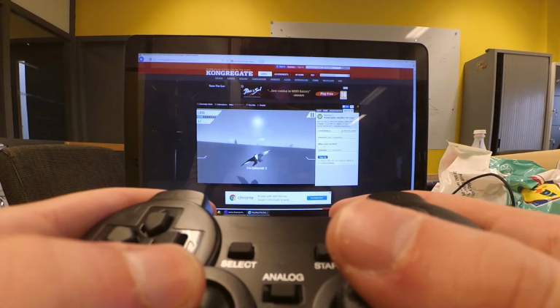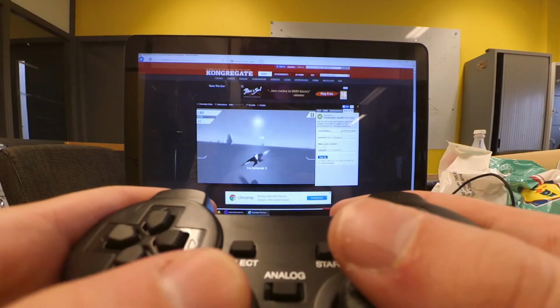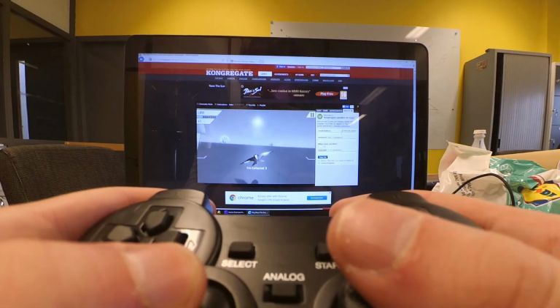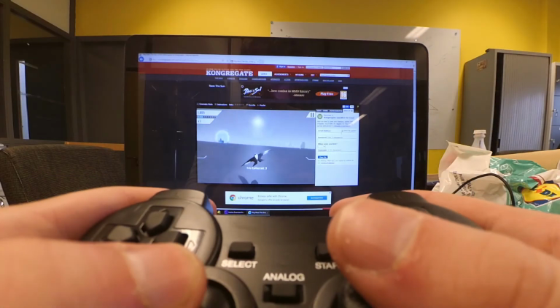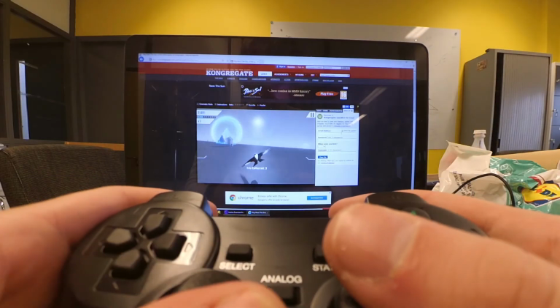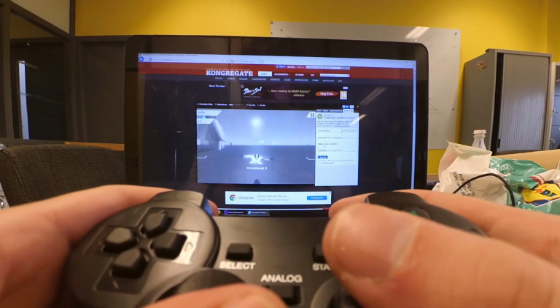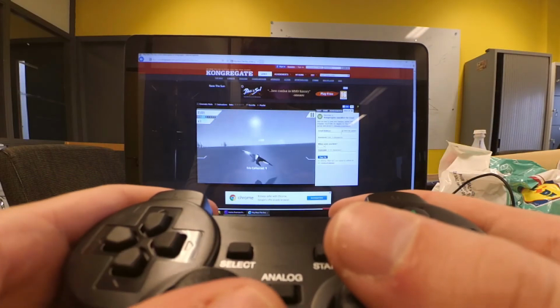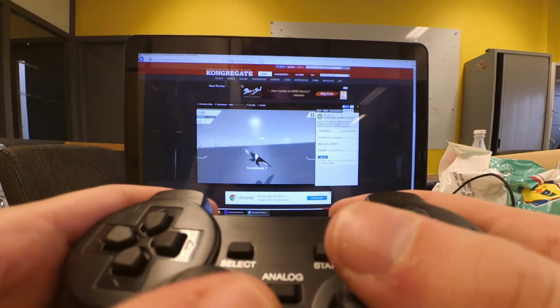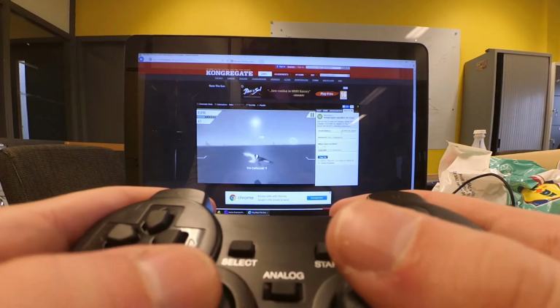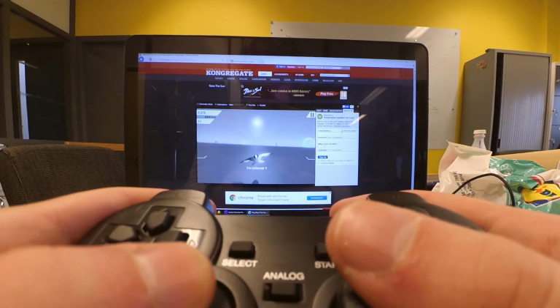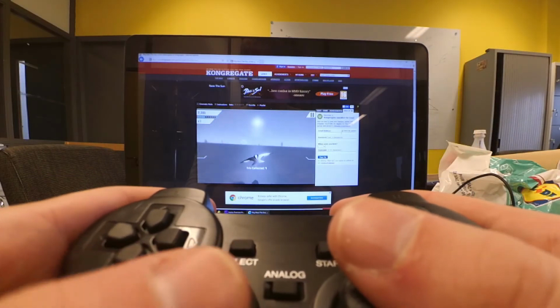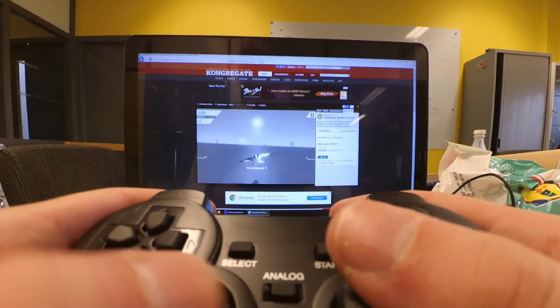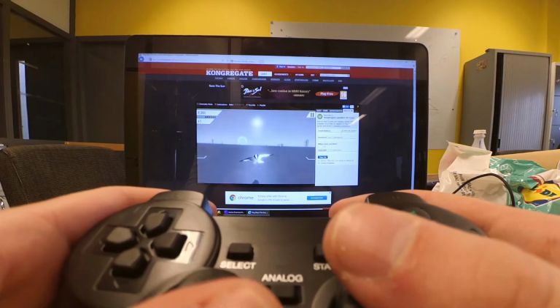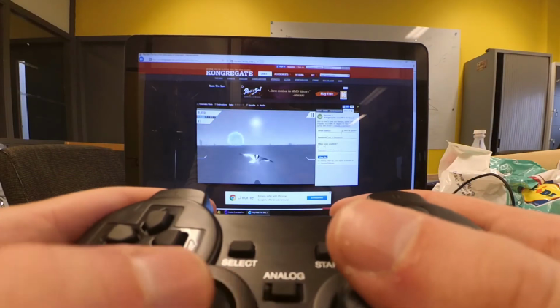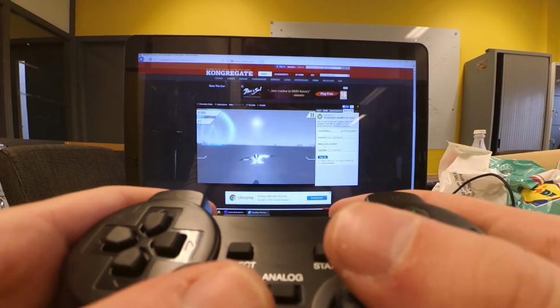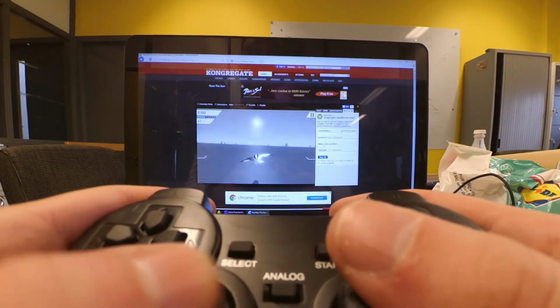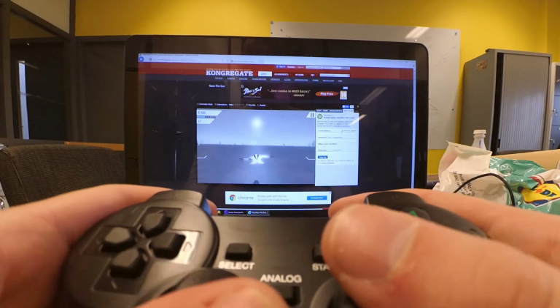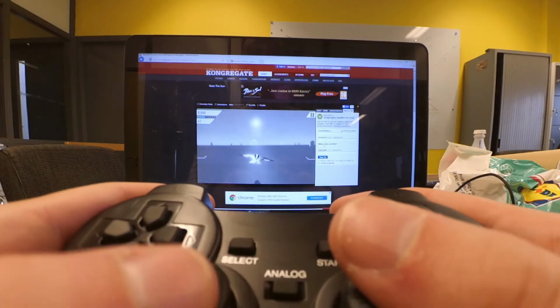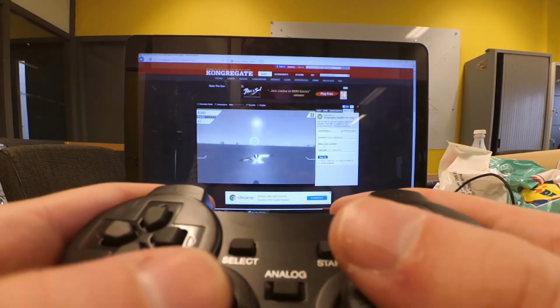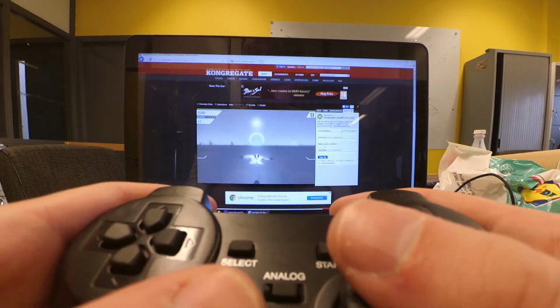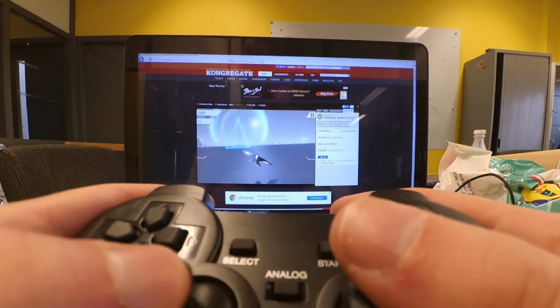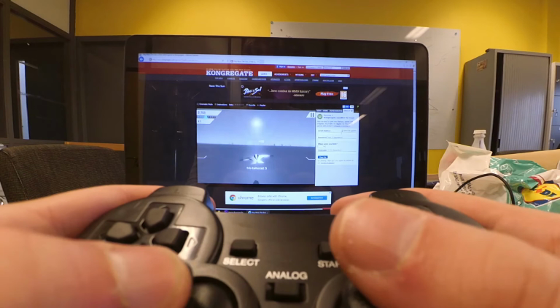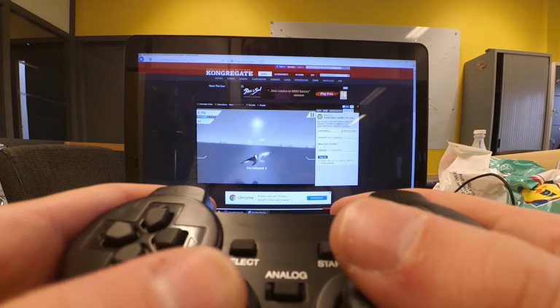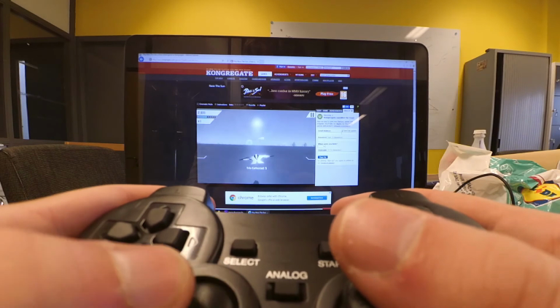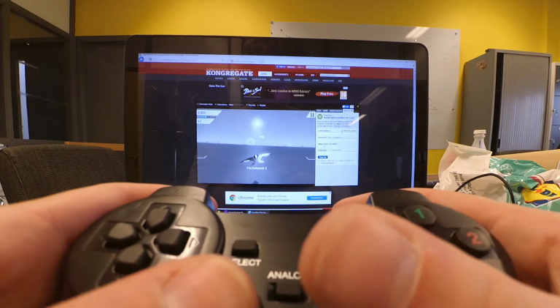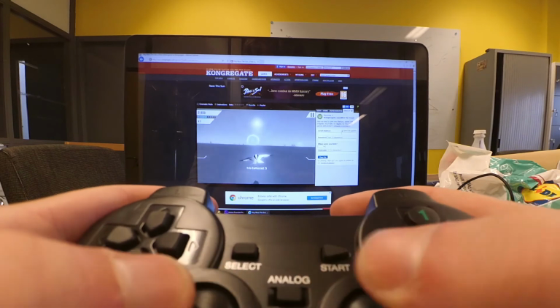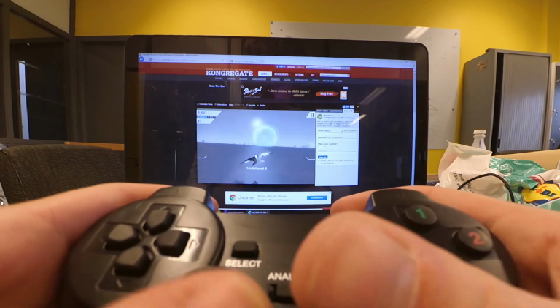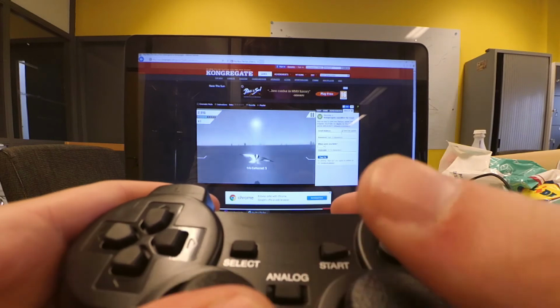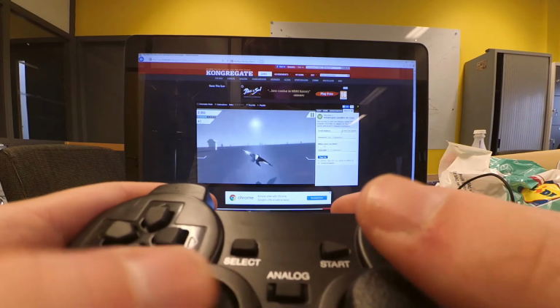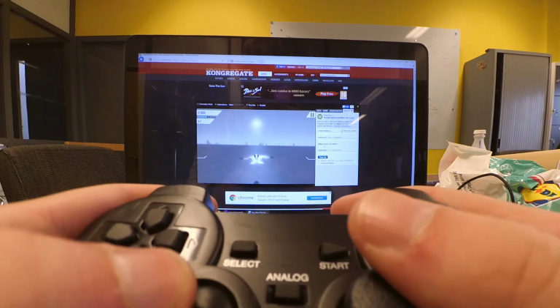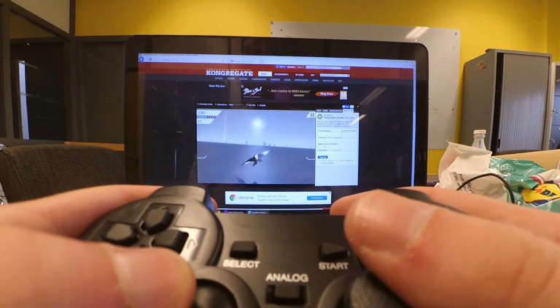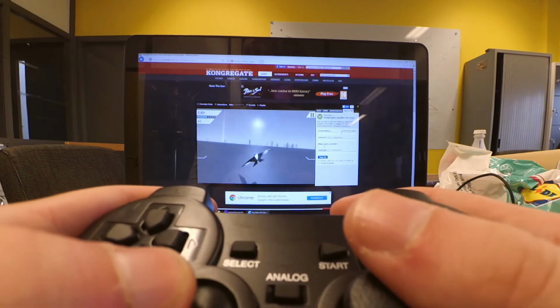Everything works exactly as it is to be expected from any controller. It's a lightweight, flexible and accurate gamepad.